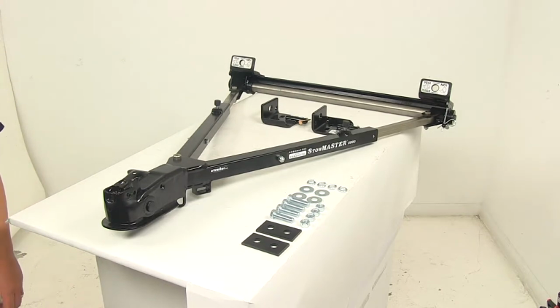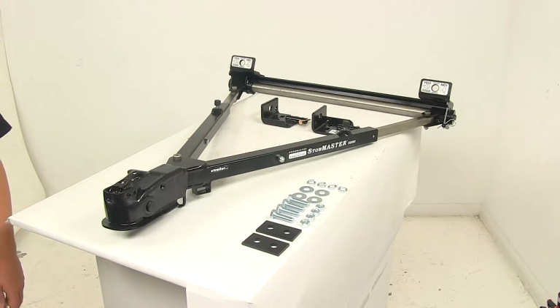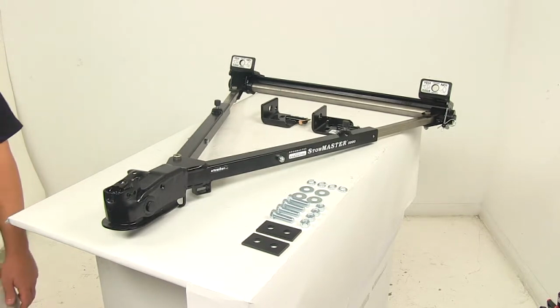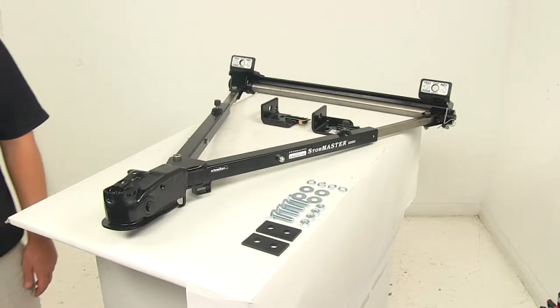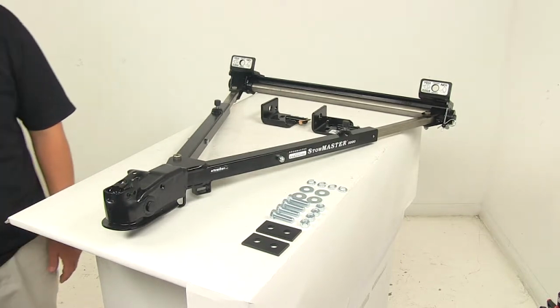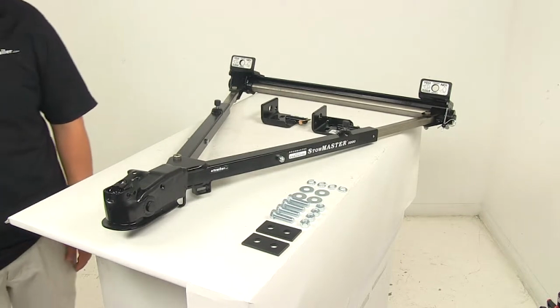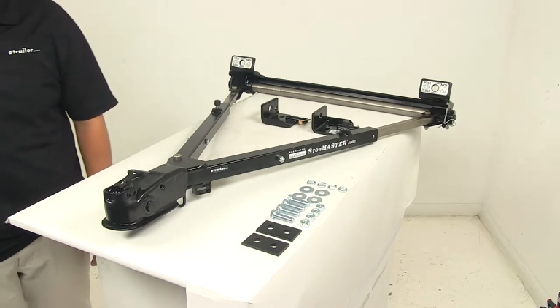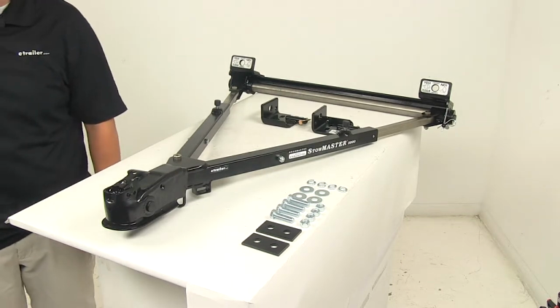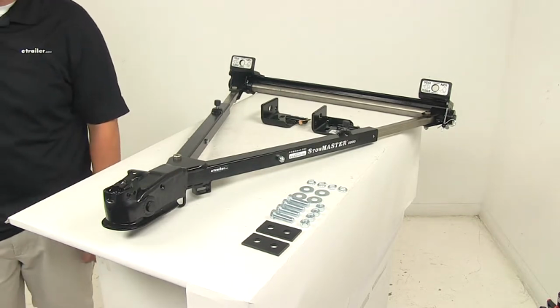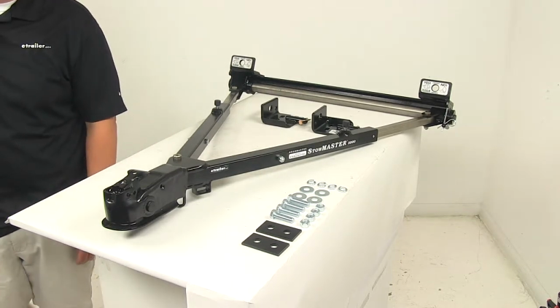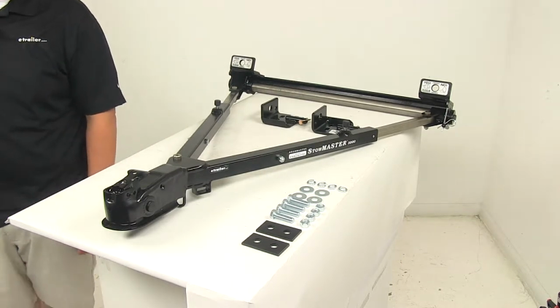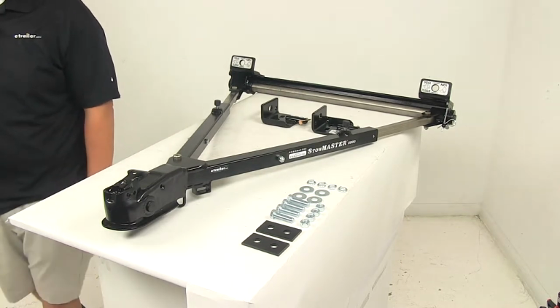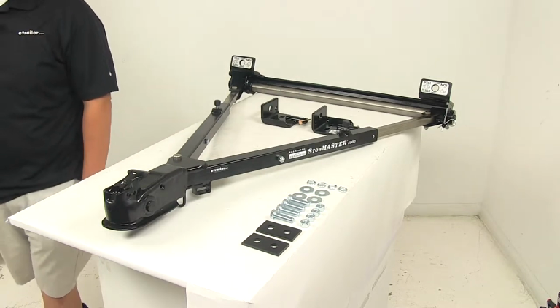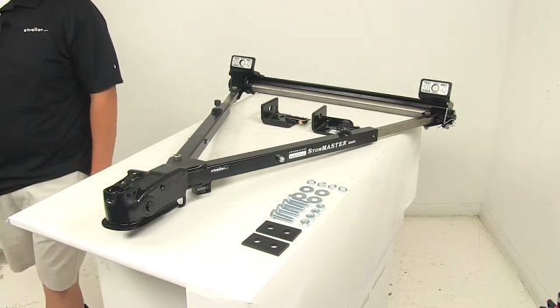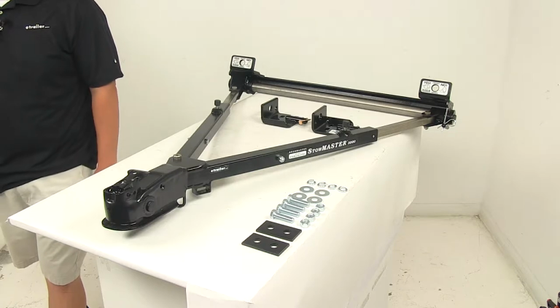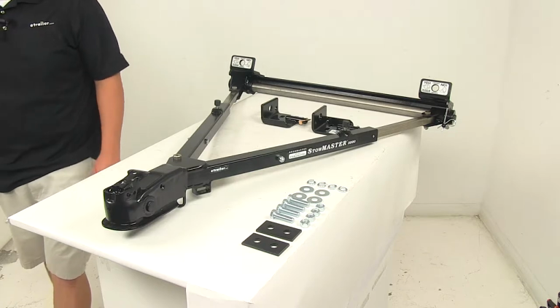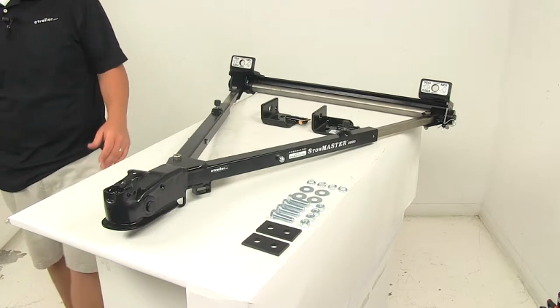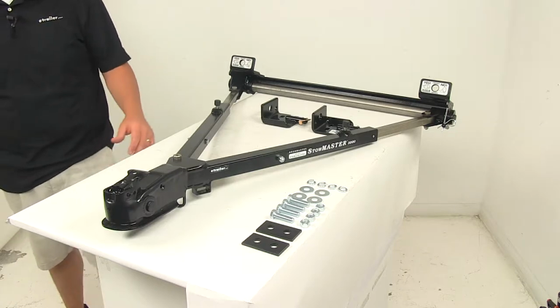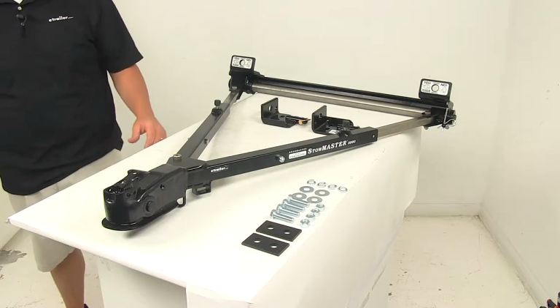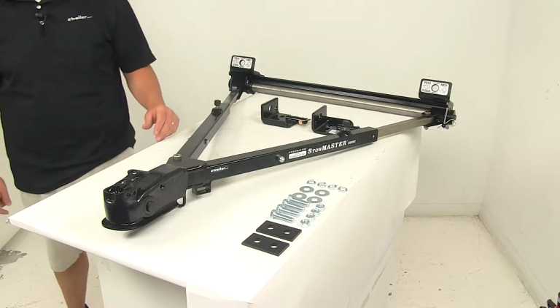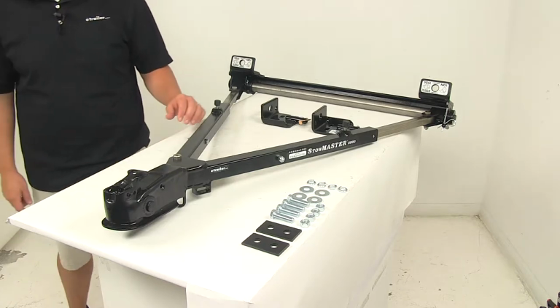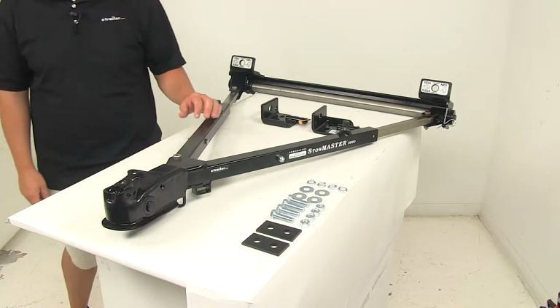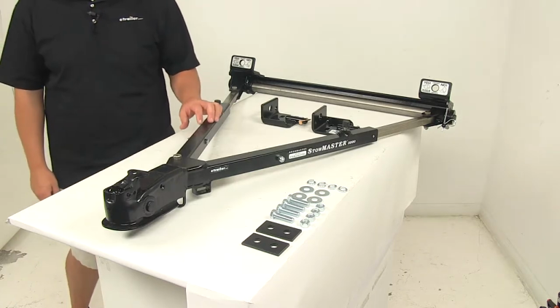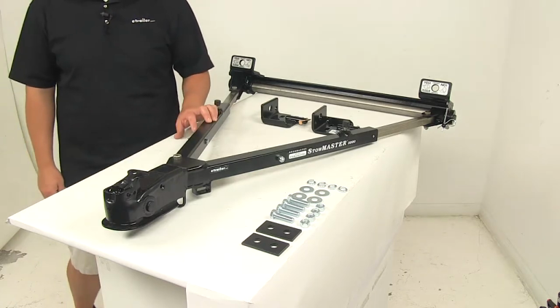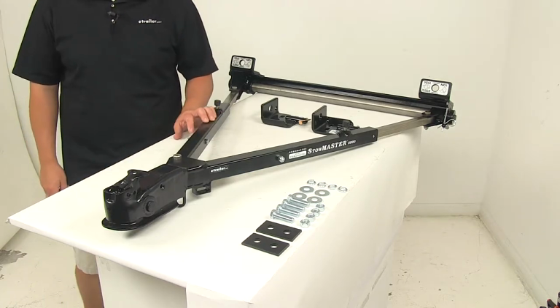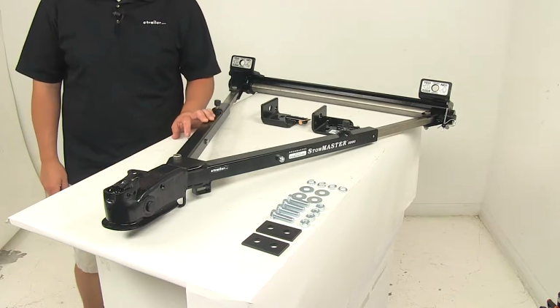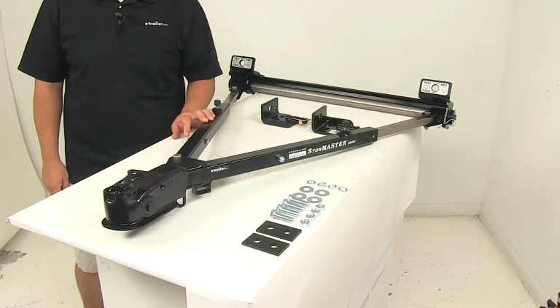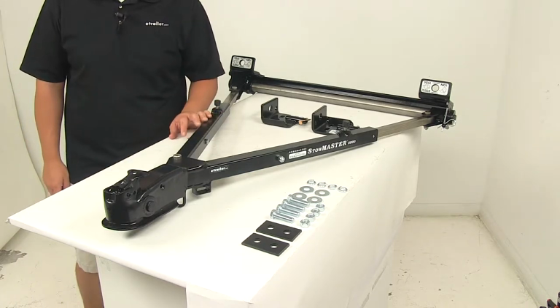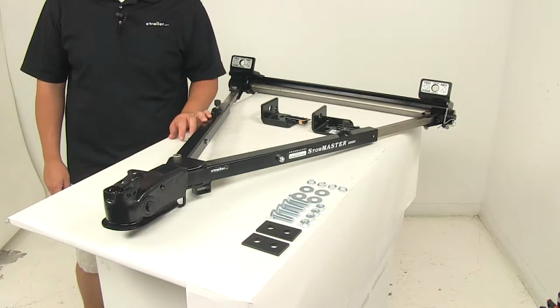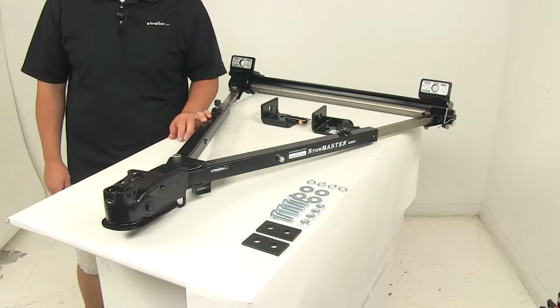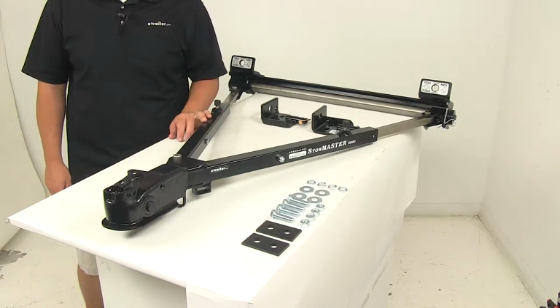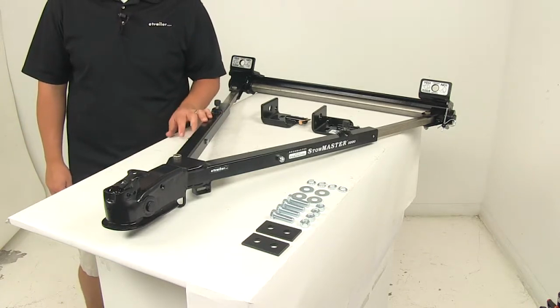Today we're going to be taking a look at the Roadmaster Stowmaster Tow Bar. This tow bar lets you tow your vehicle safely and securely behind your motorhome.